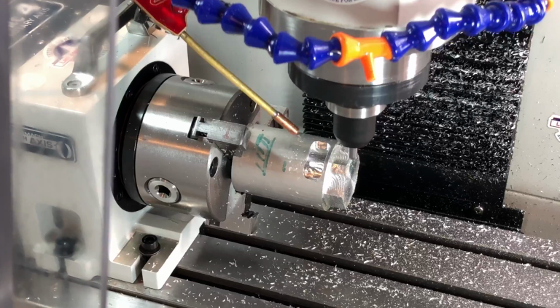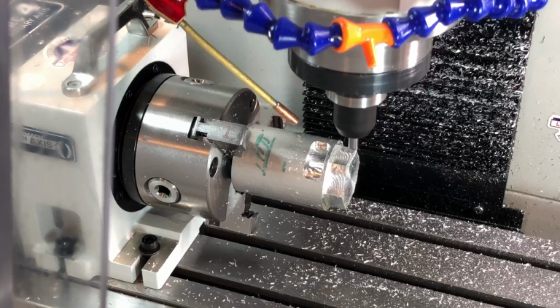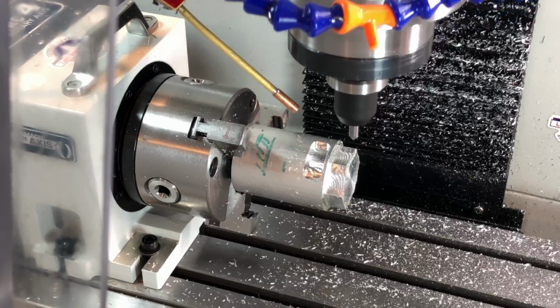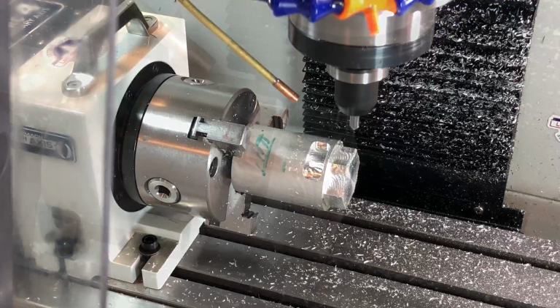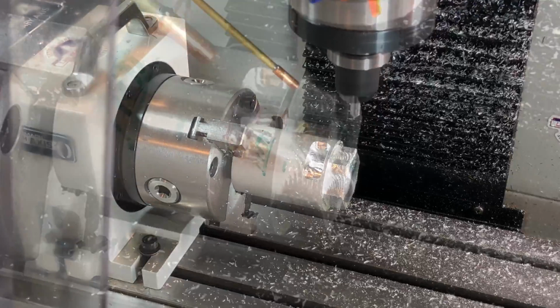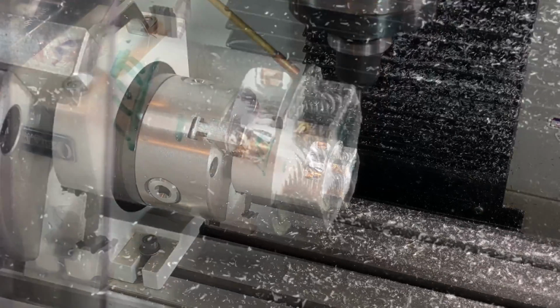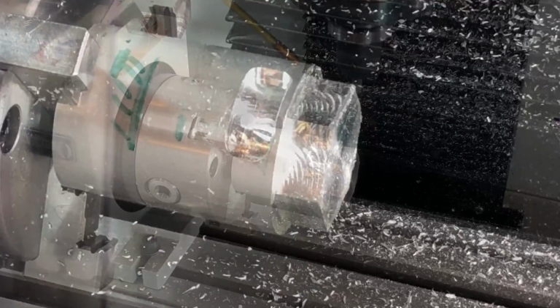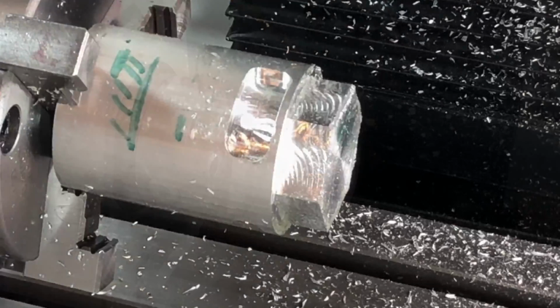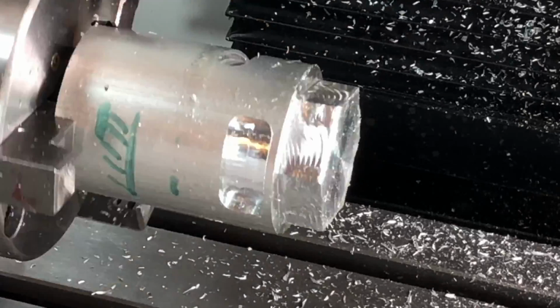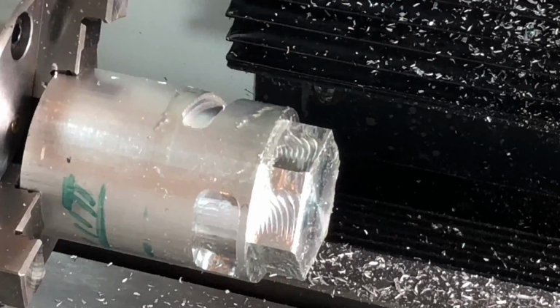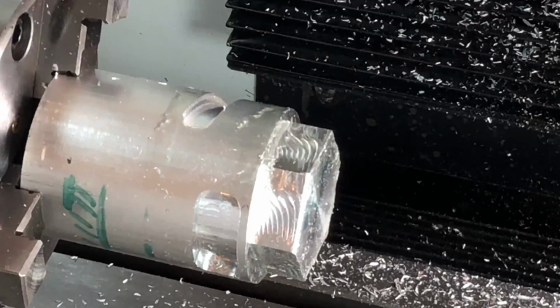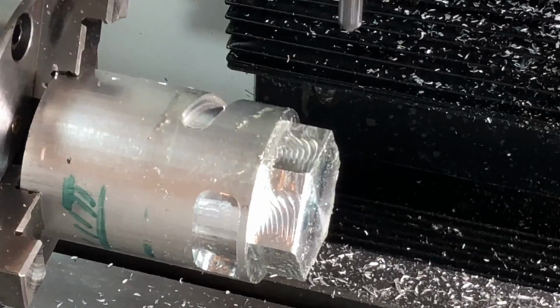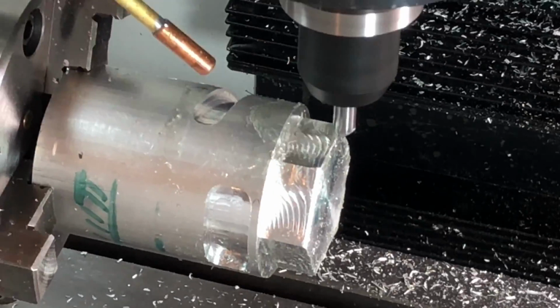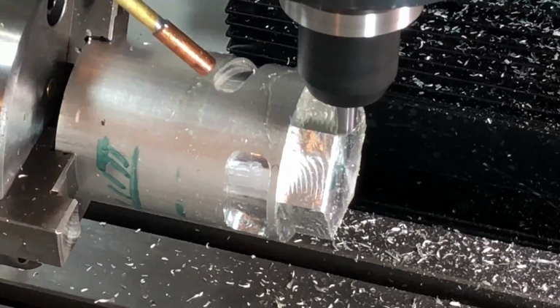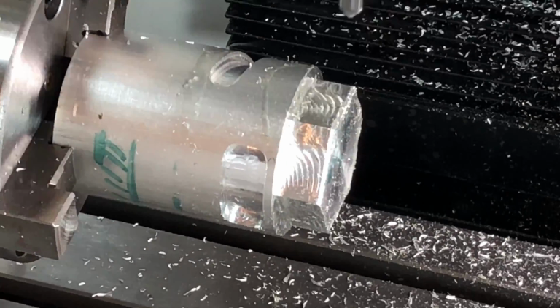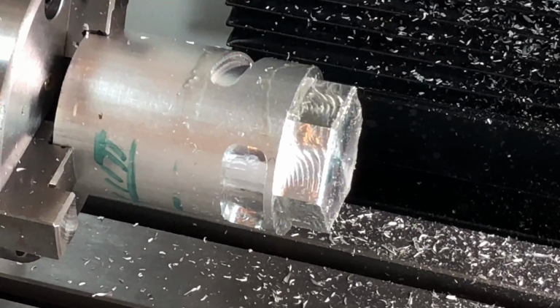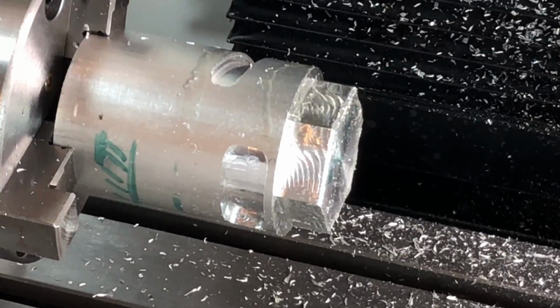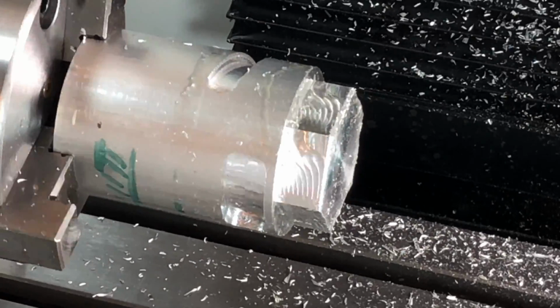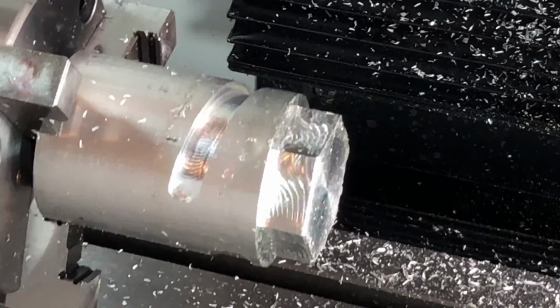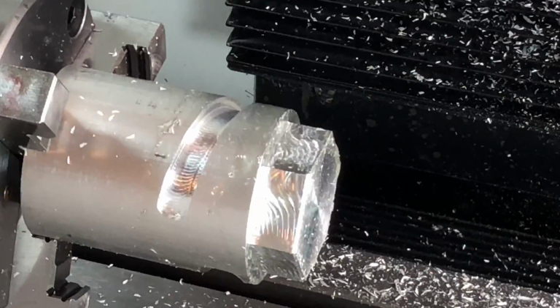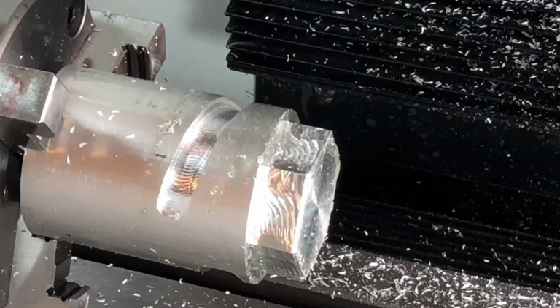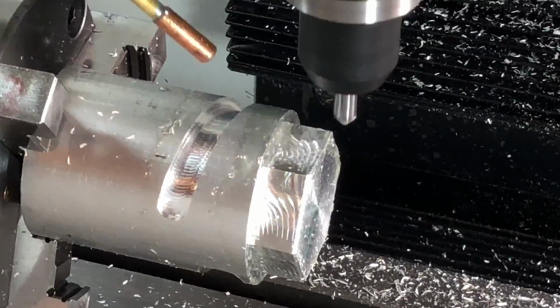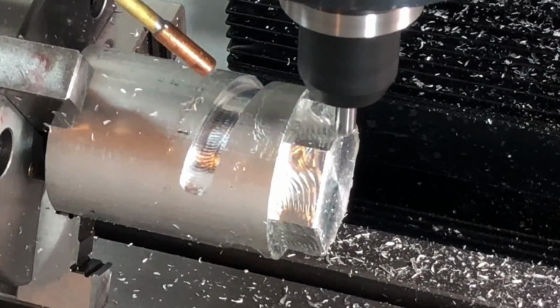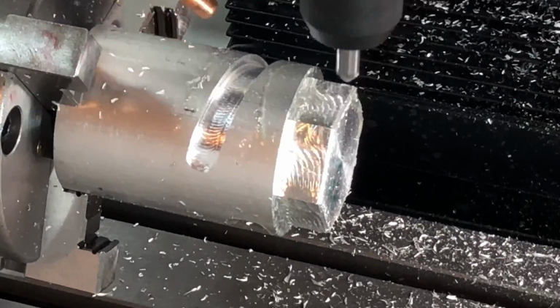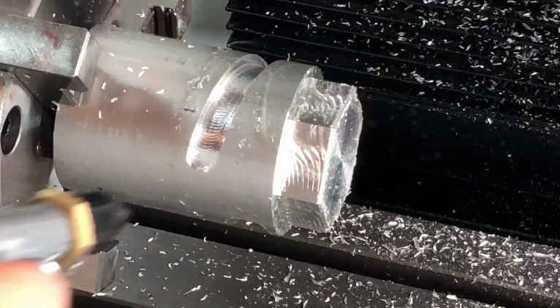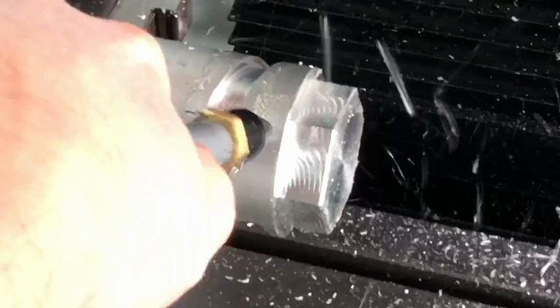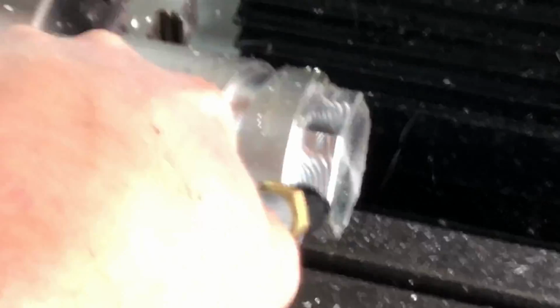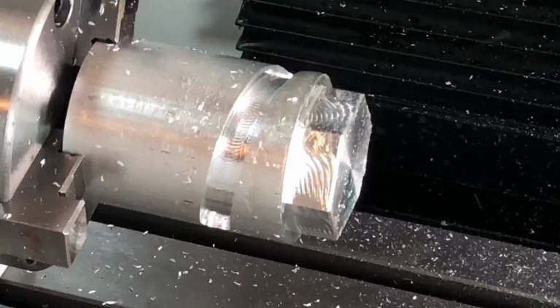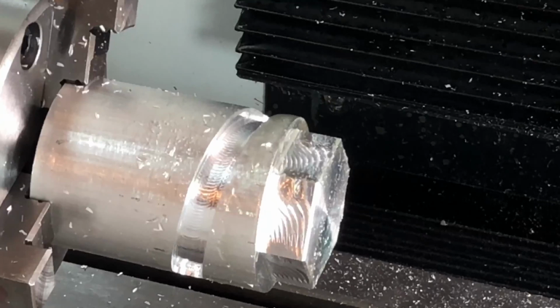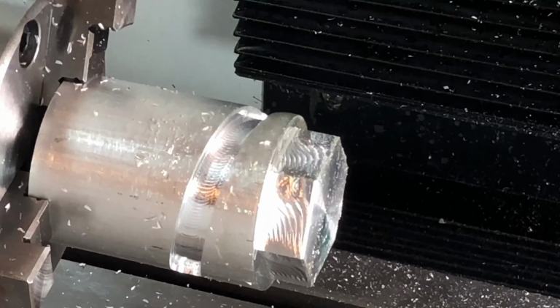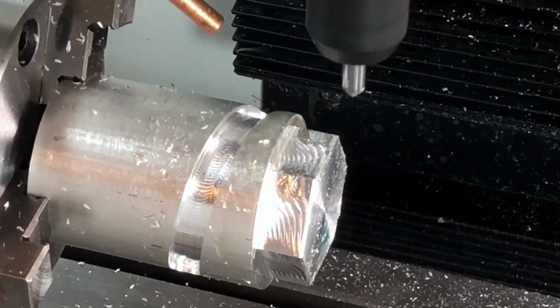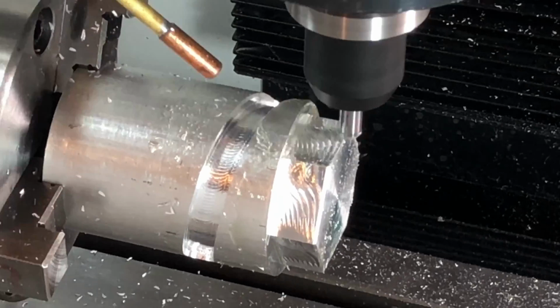Now anyone who knows anything about machining knows that chamfers are cool. So why don't we put in a few chamfers on this part.